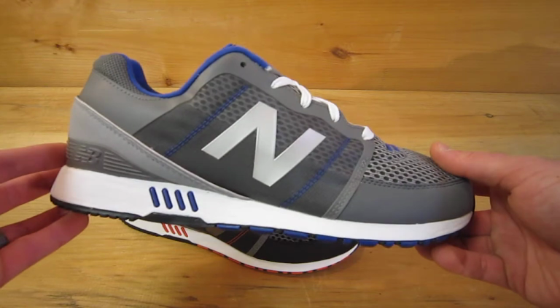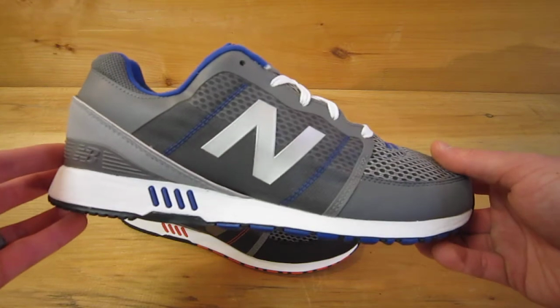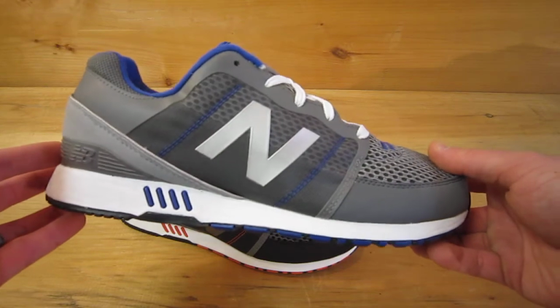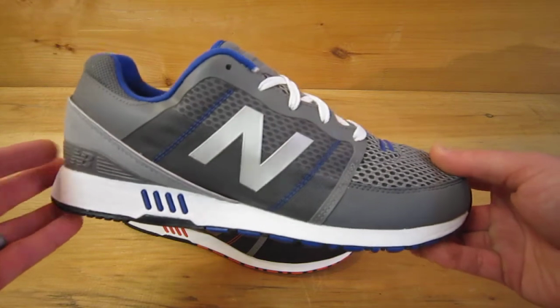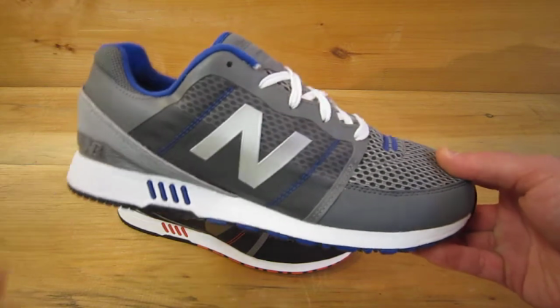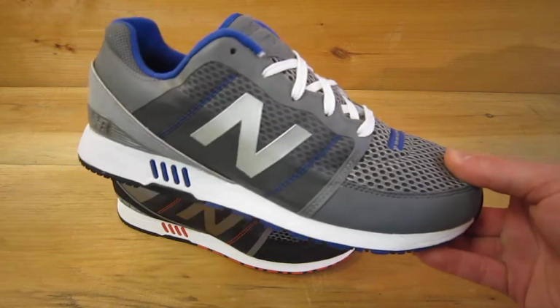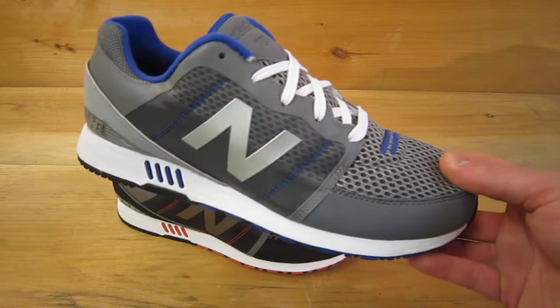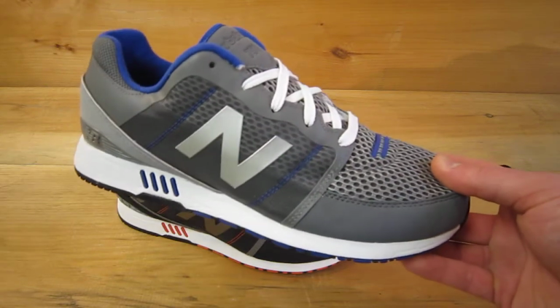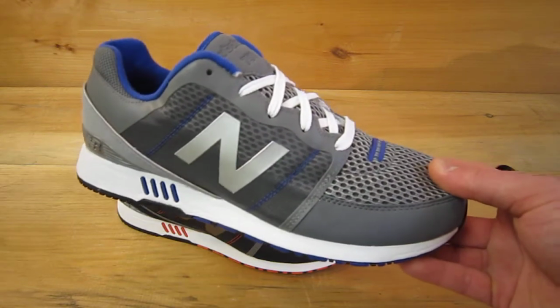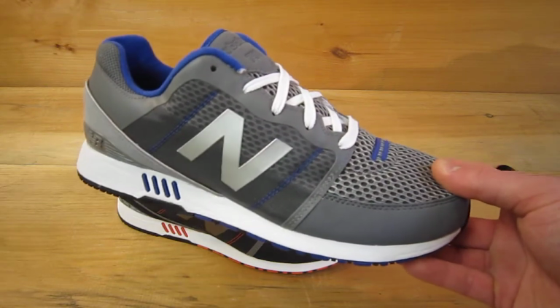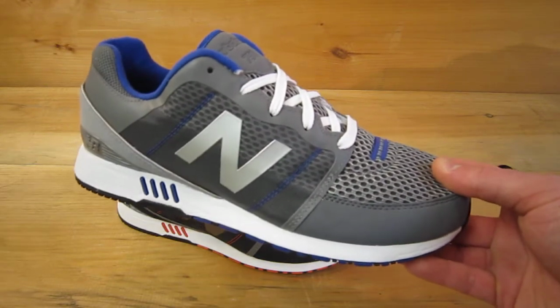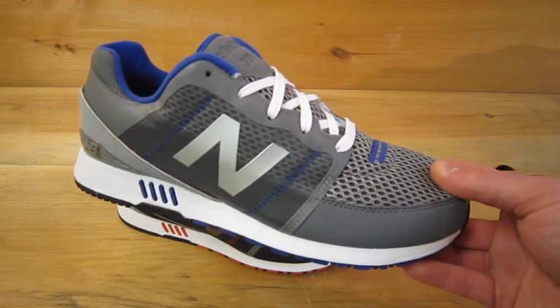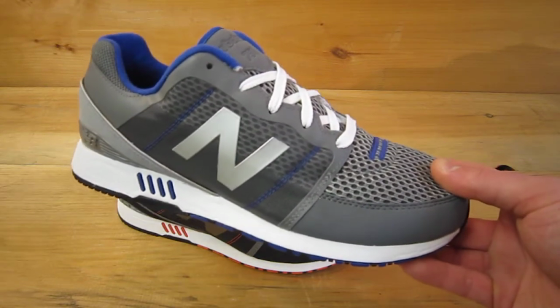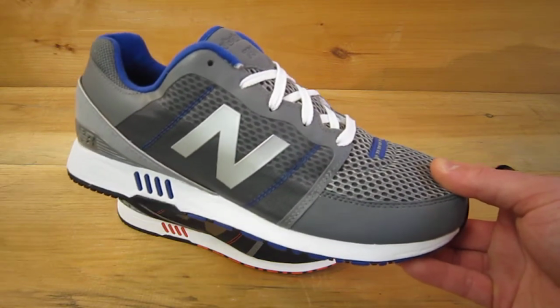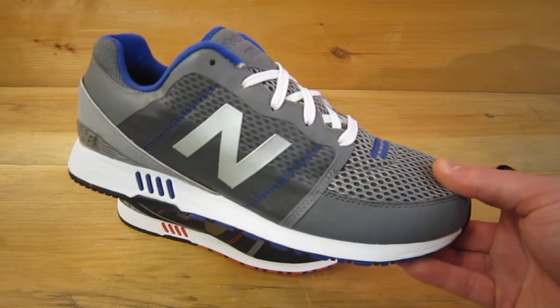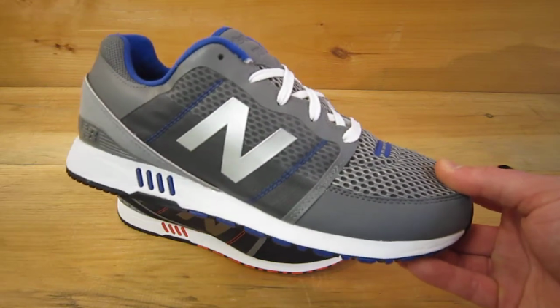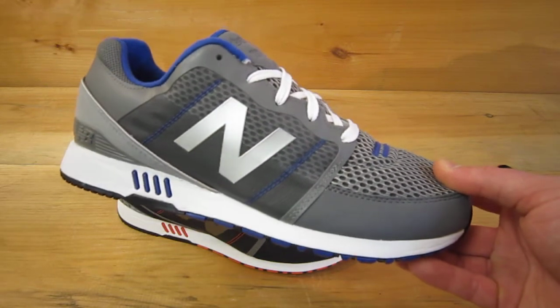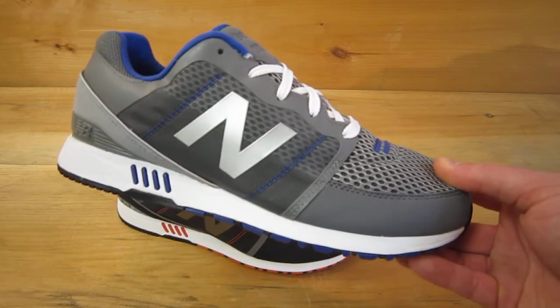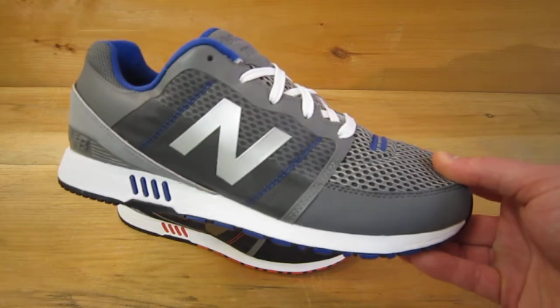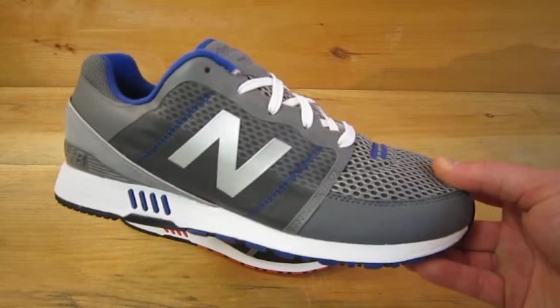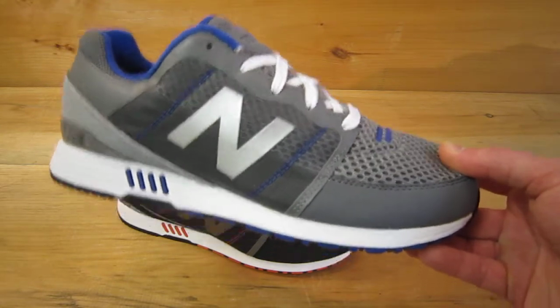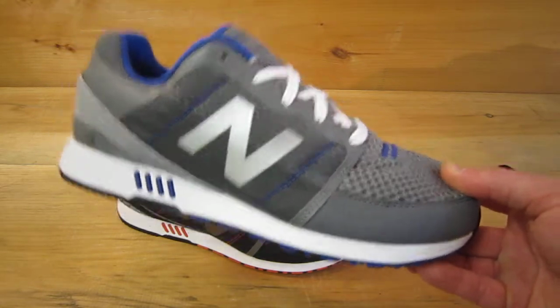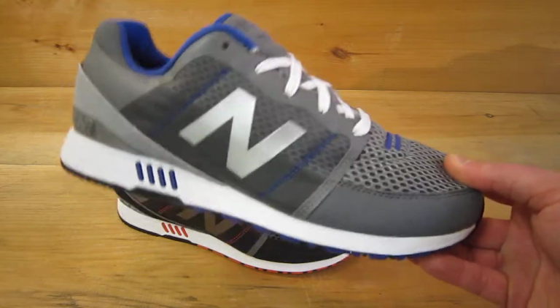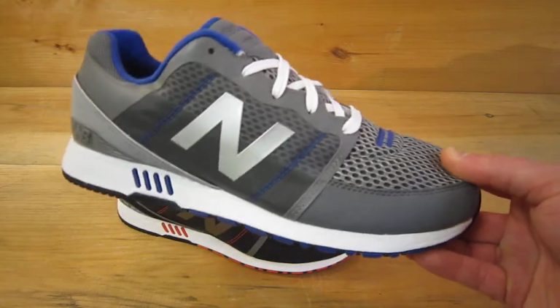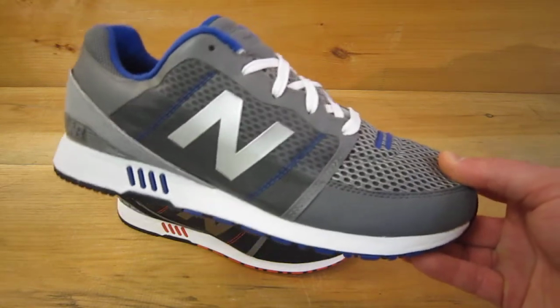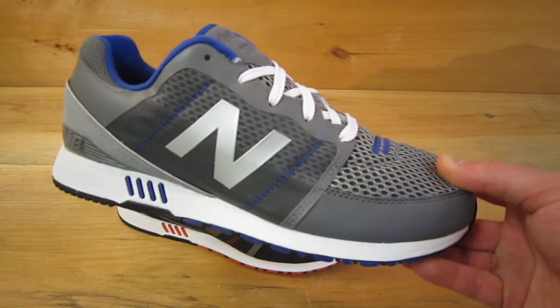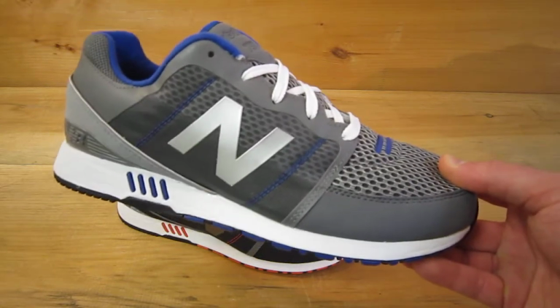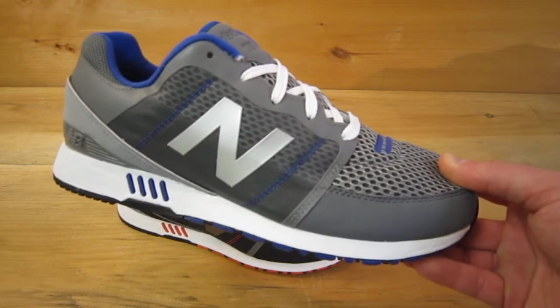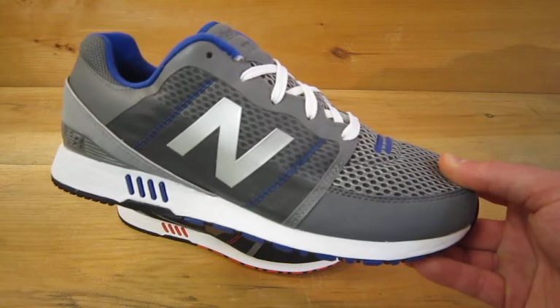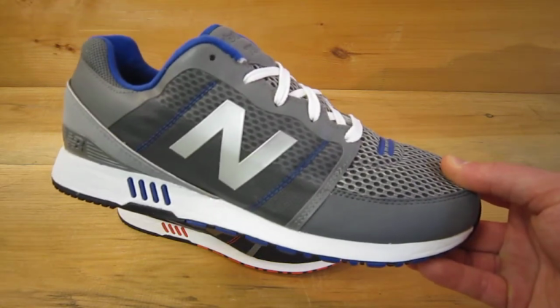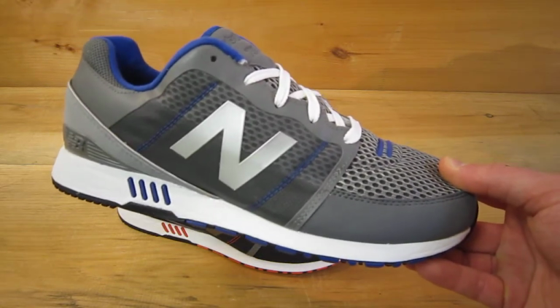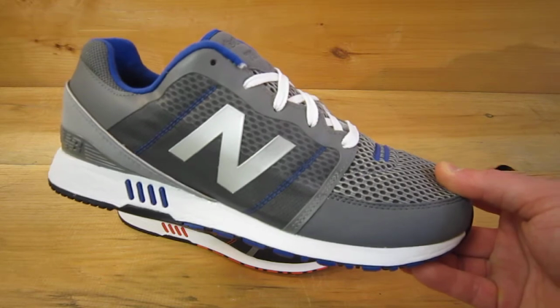However, this is made with all modern materials to make a super lightweight shoe.